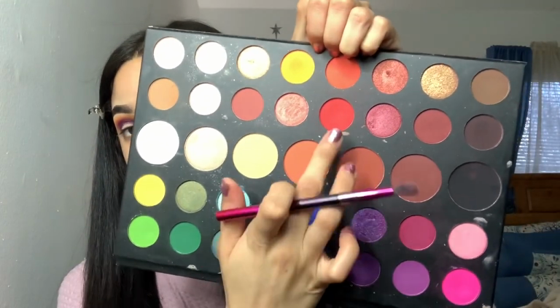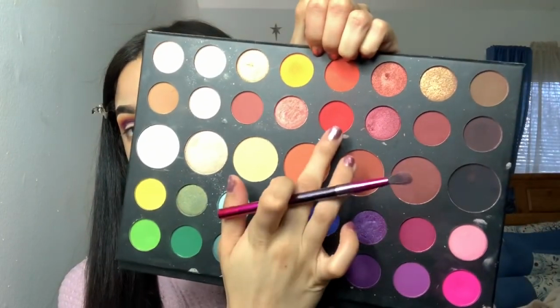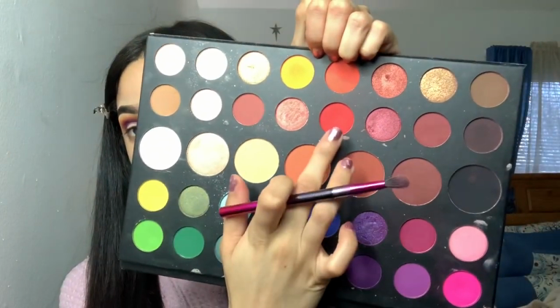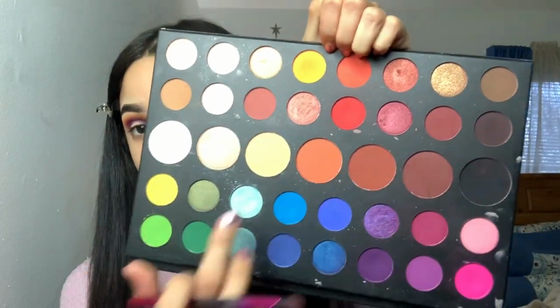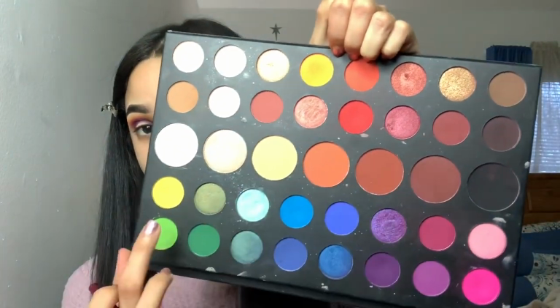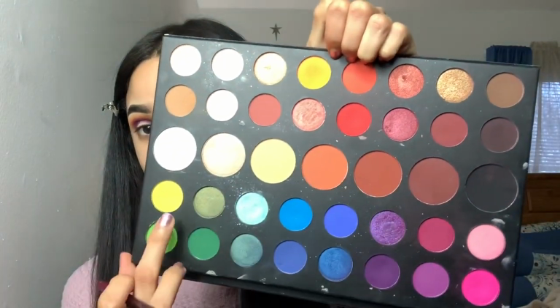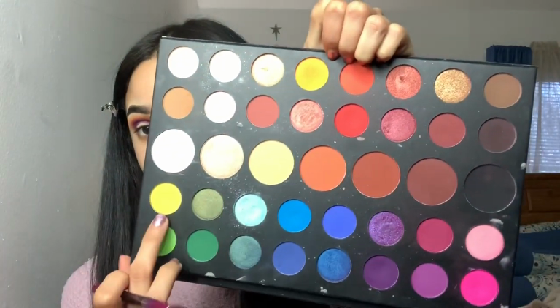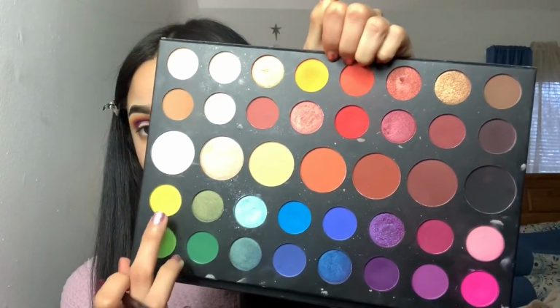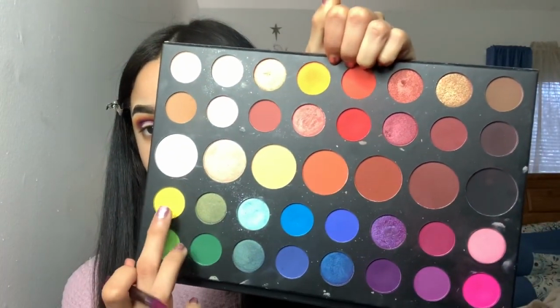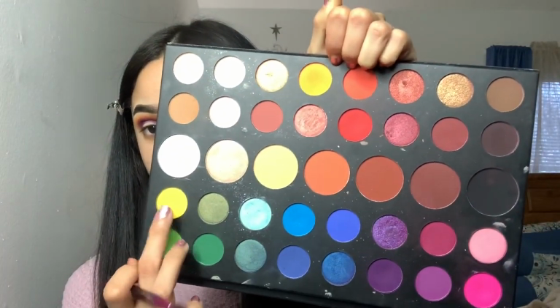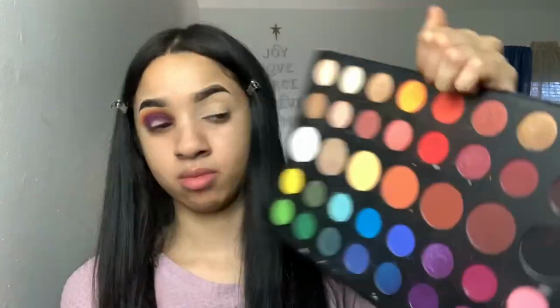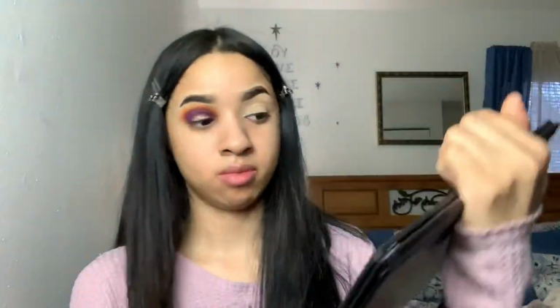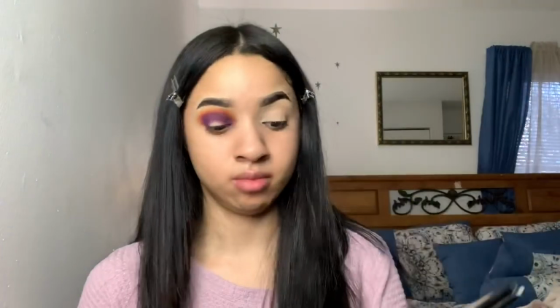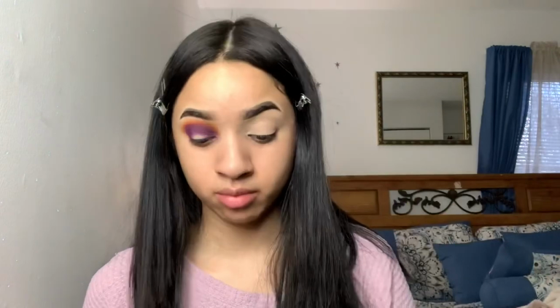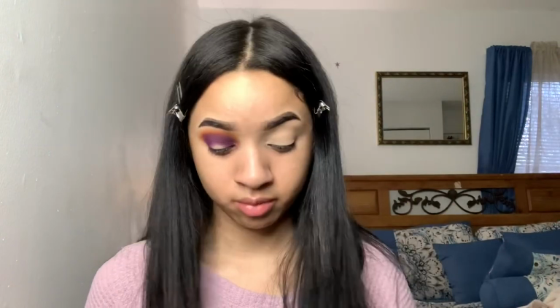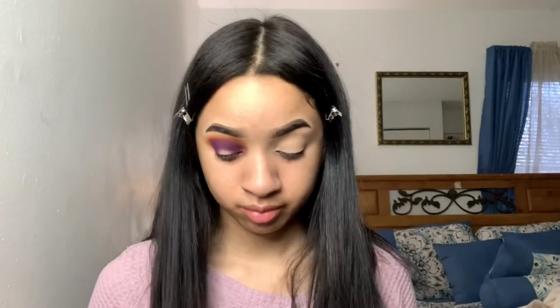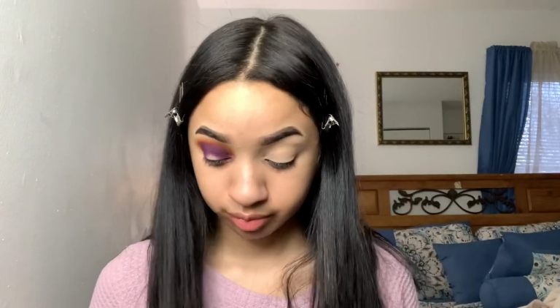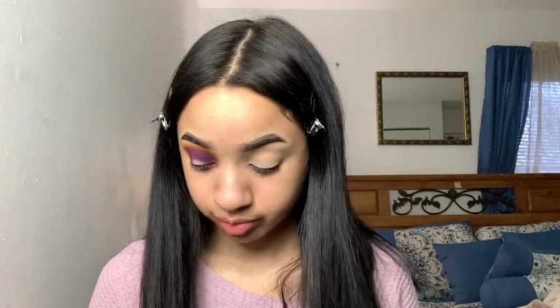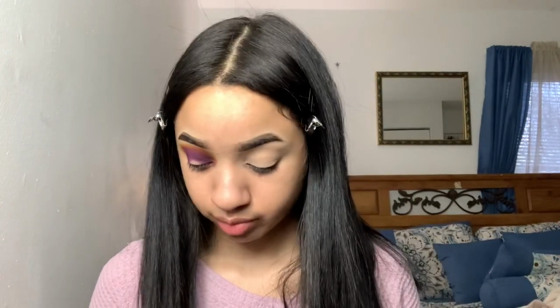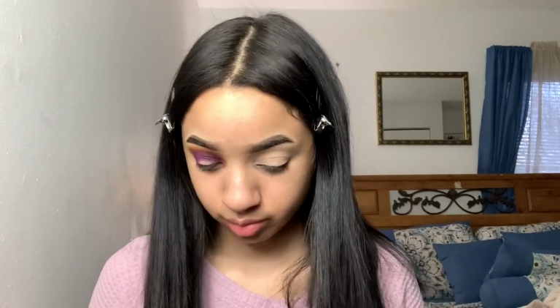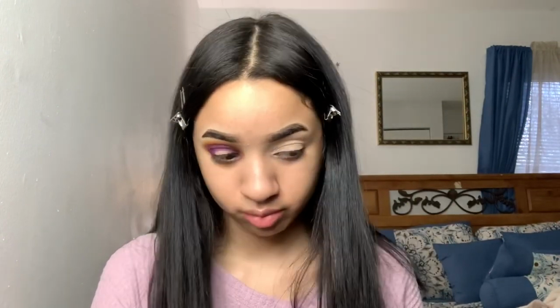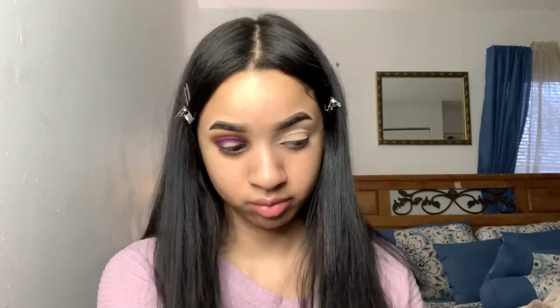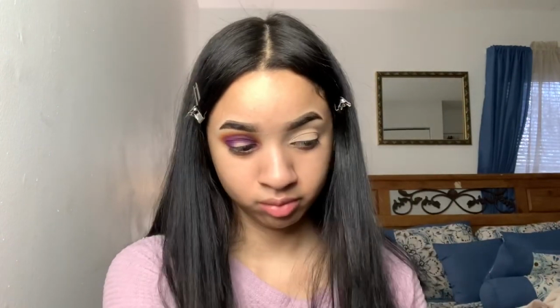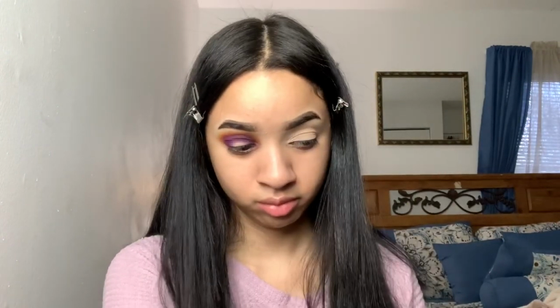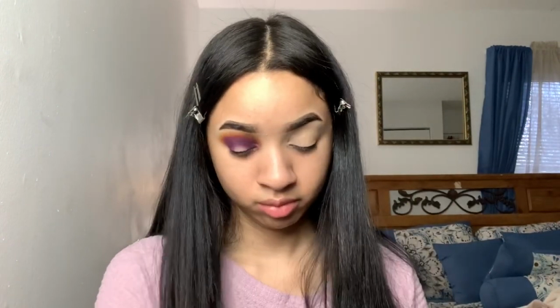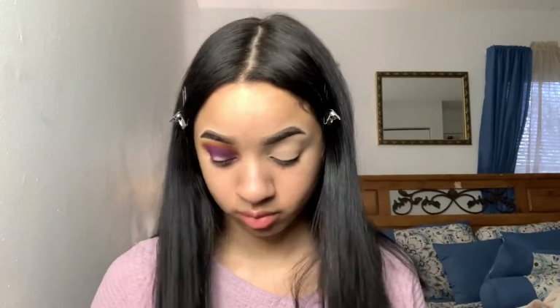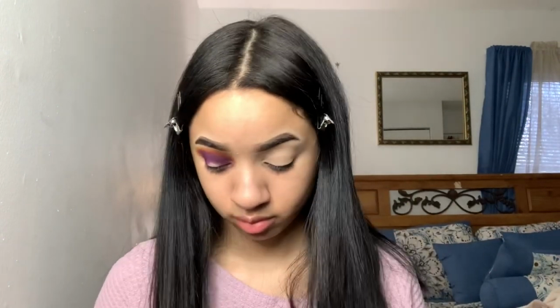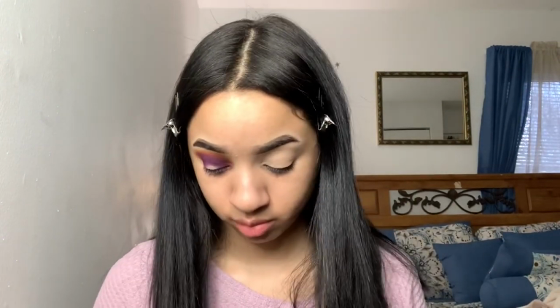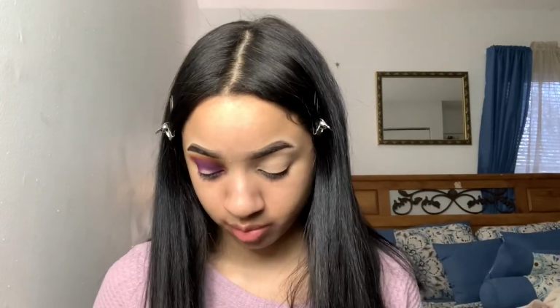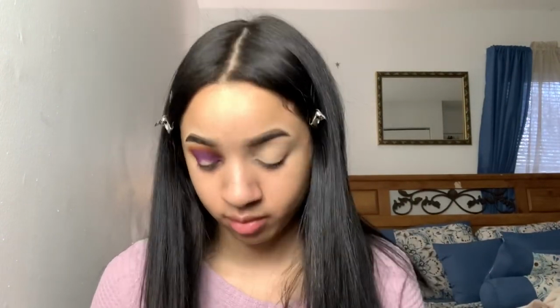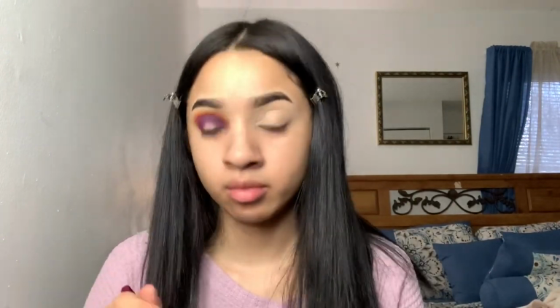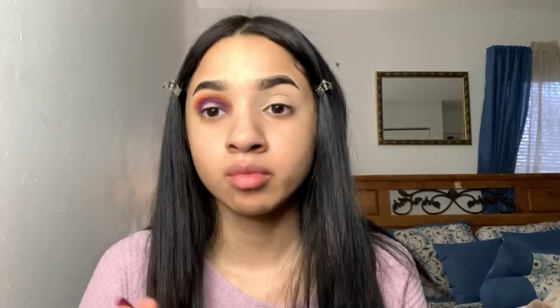Then we're just gonna go ahead and jump into those three shades again and reintensify the colors.